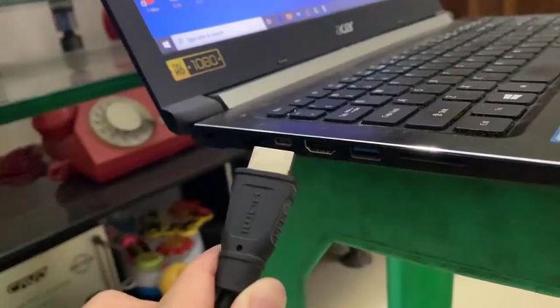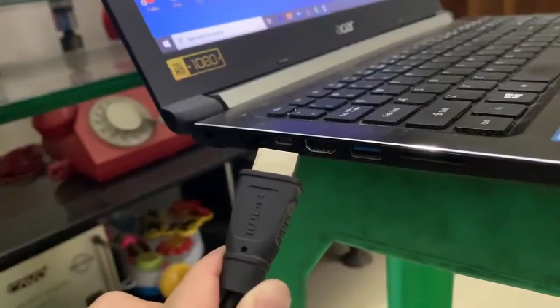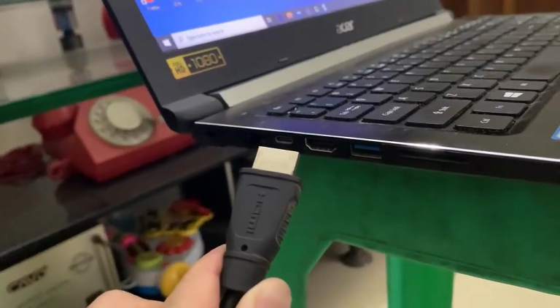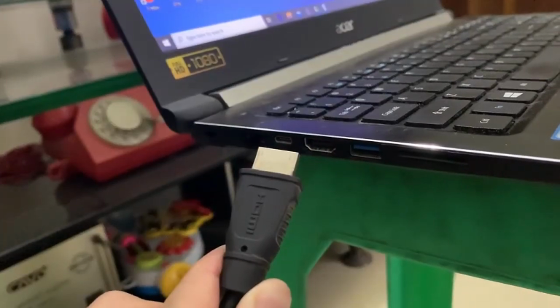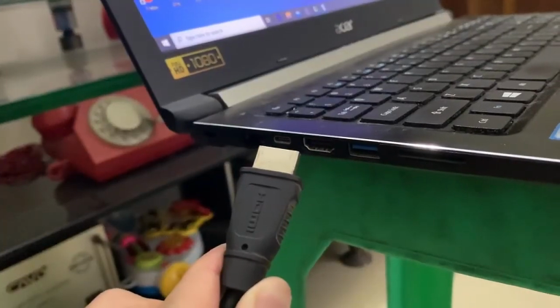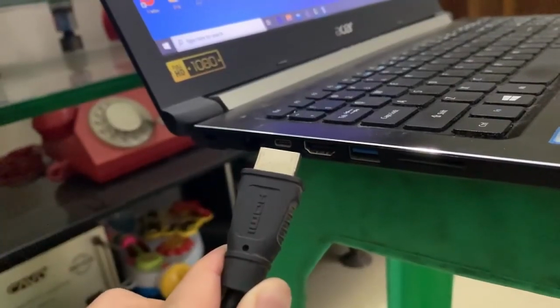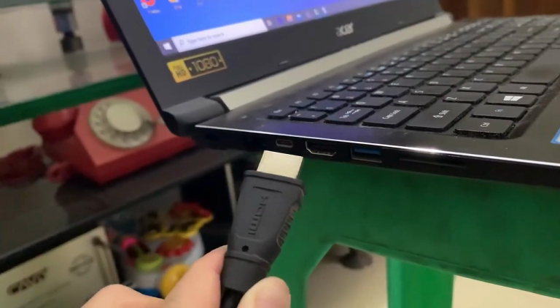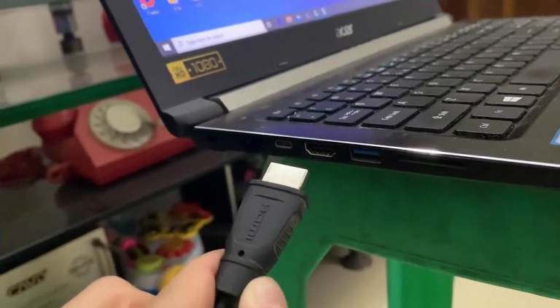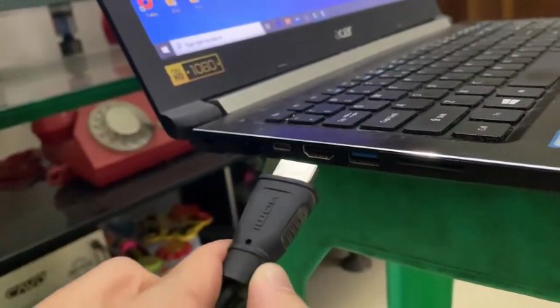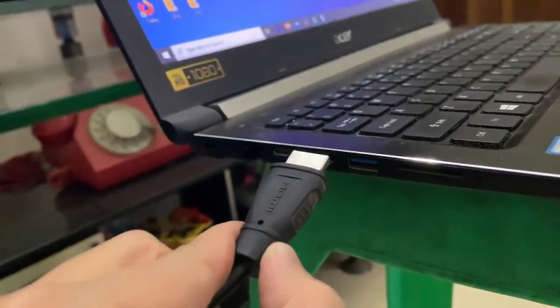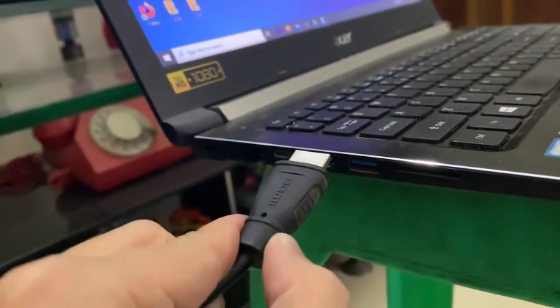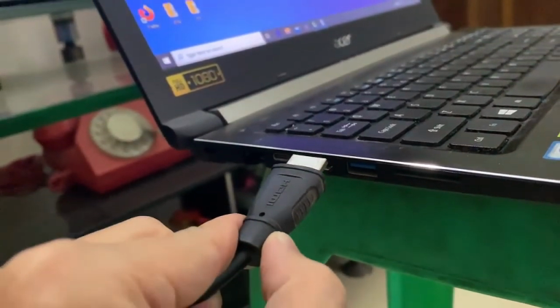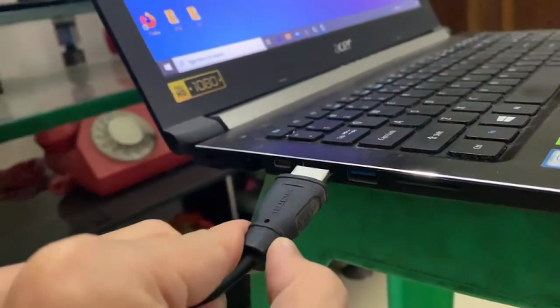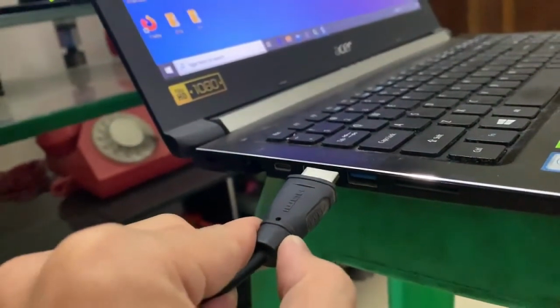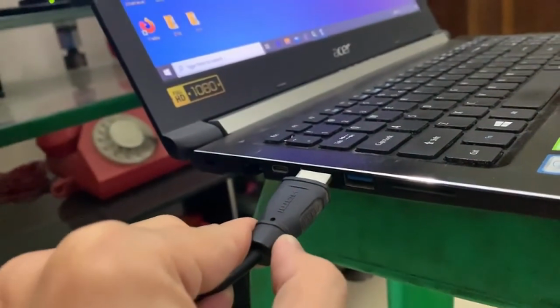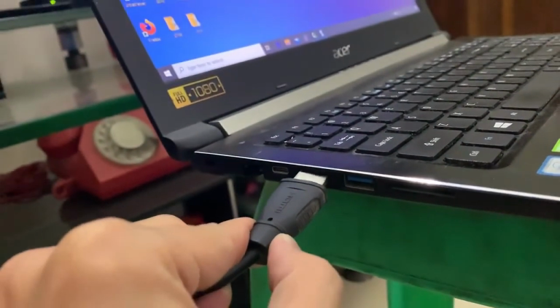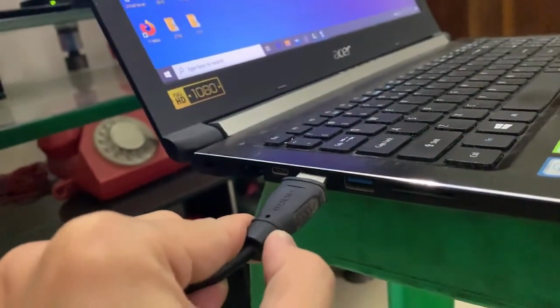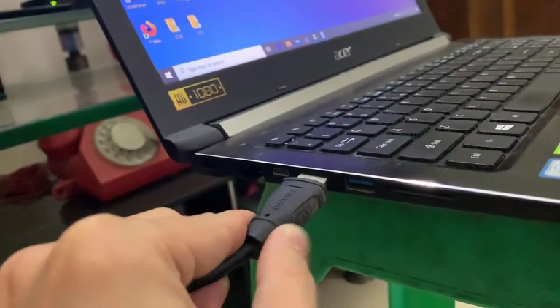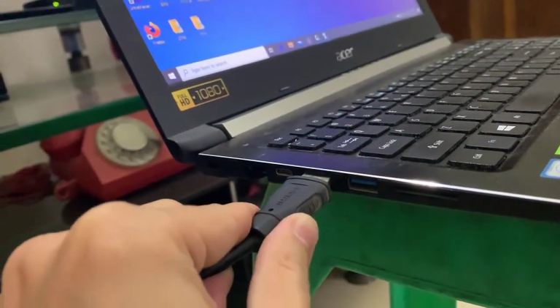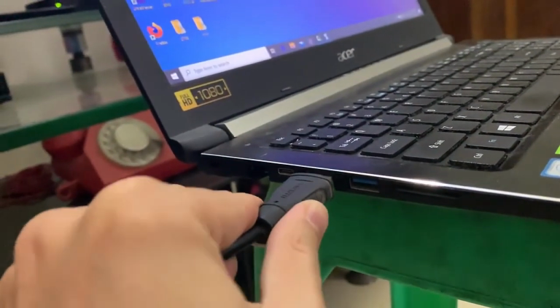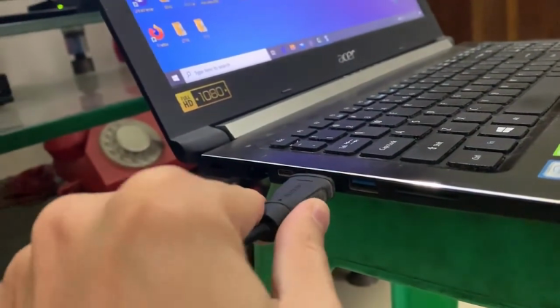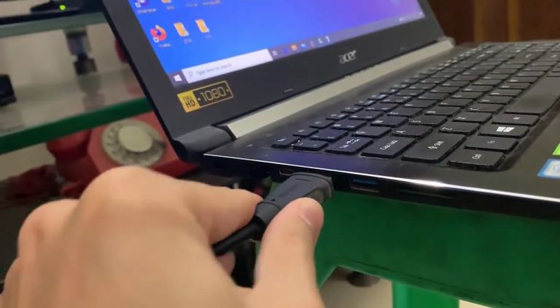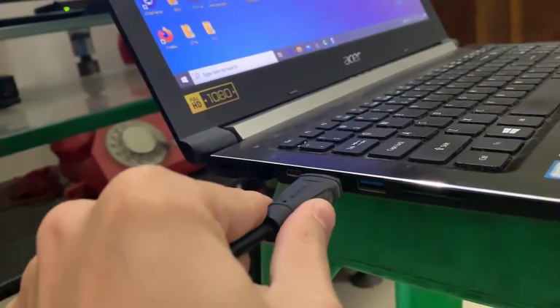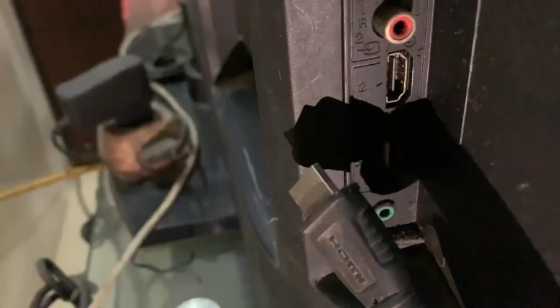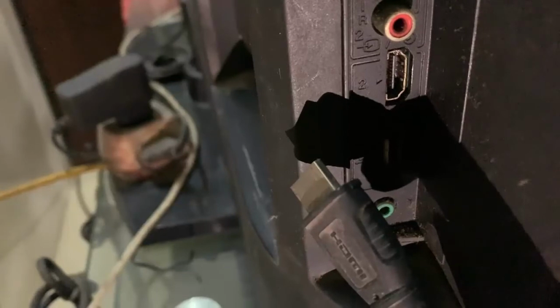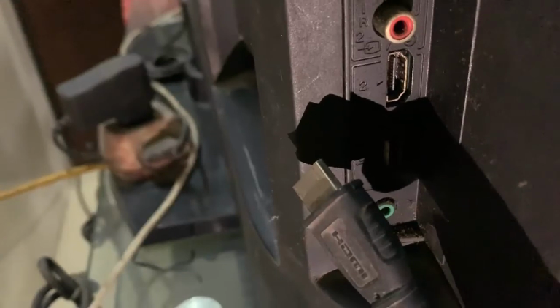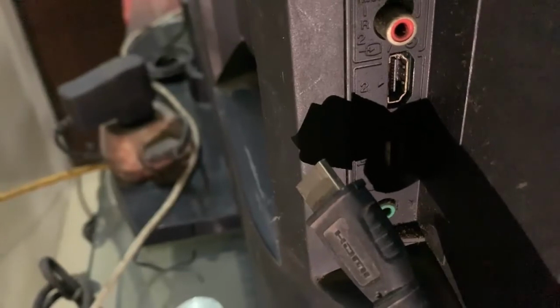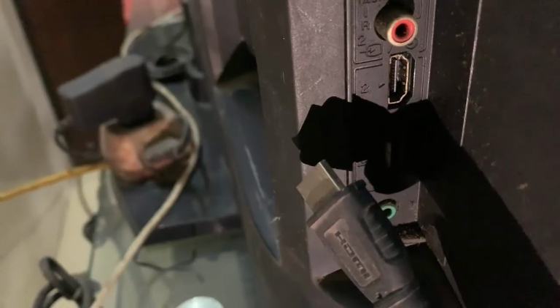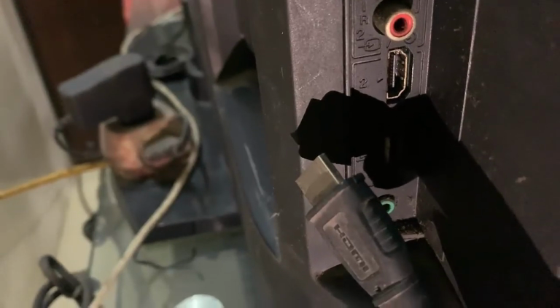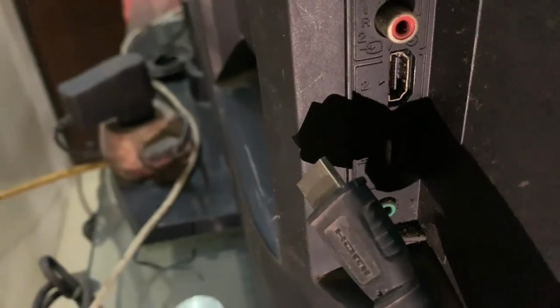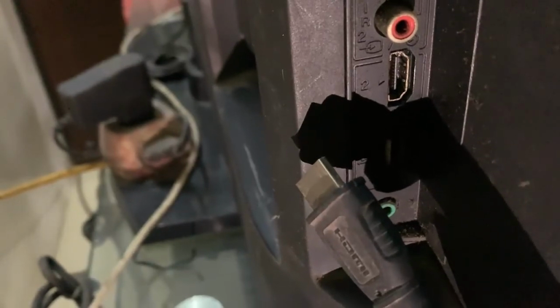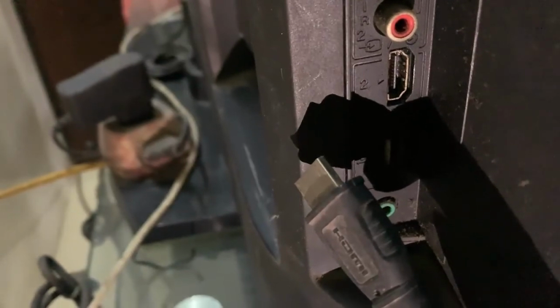Step 2. Plug the HDMI cable into both your laptop's and TV's HDMI ports.